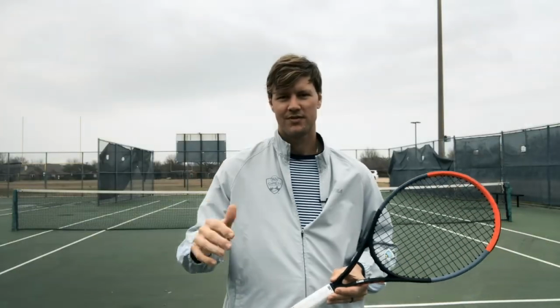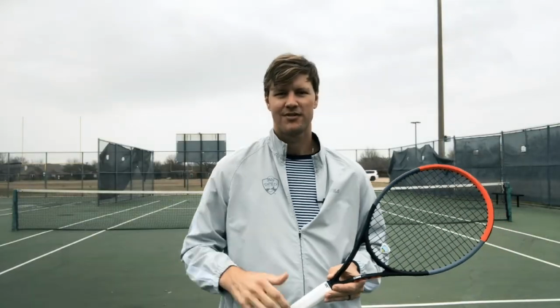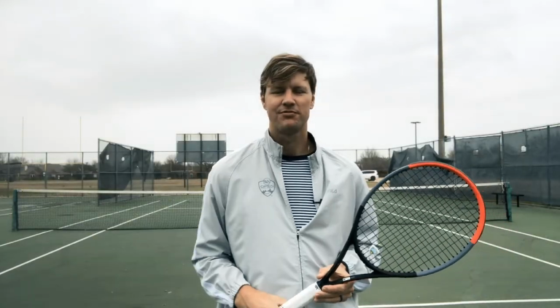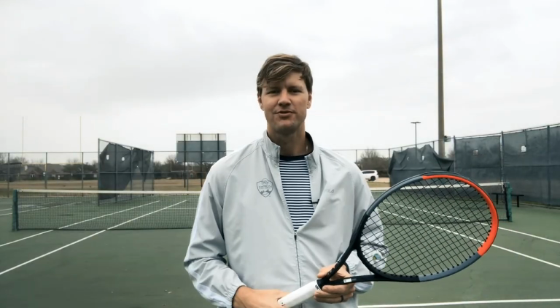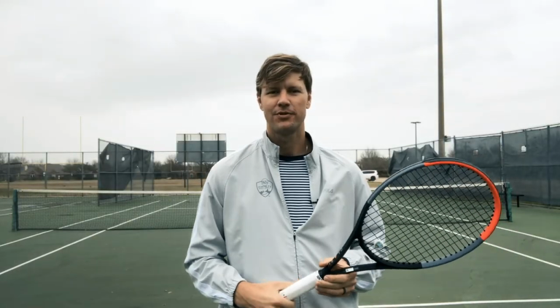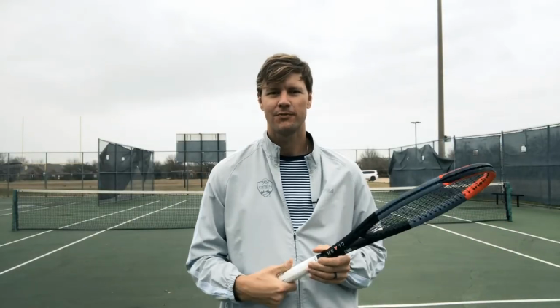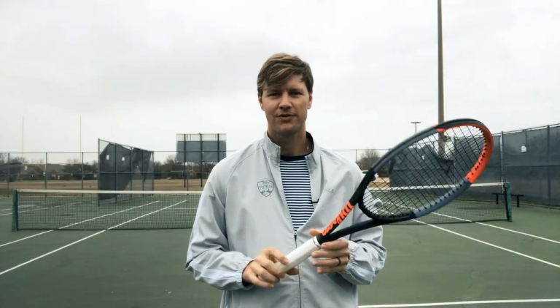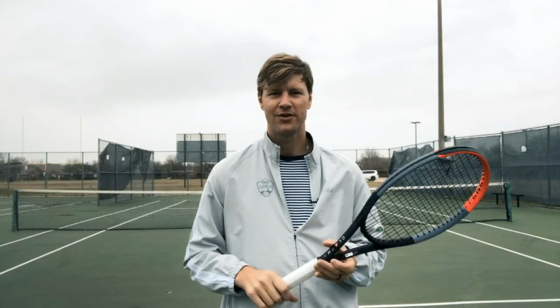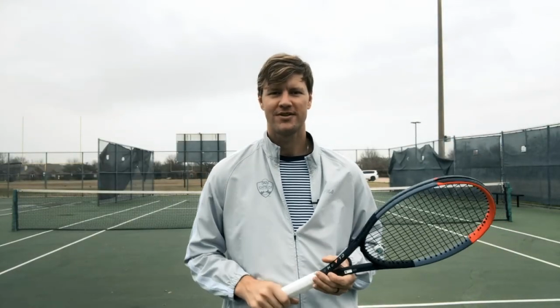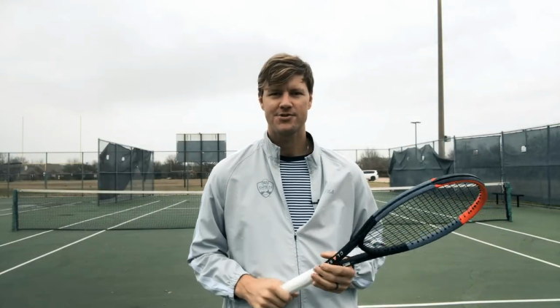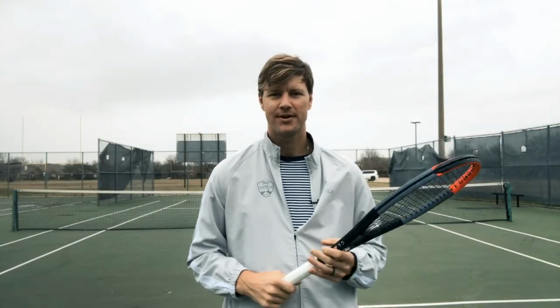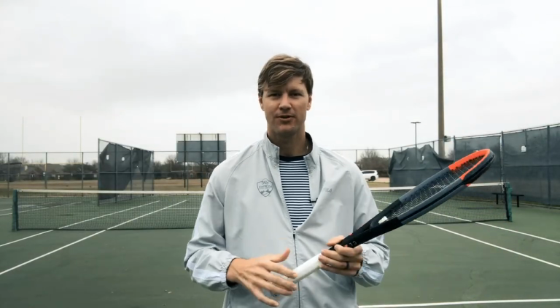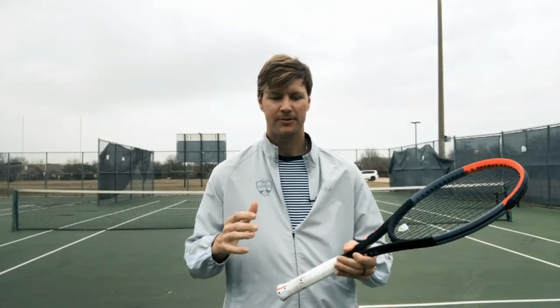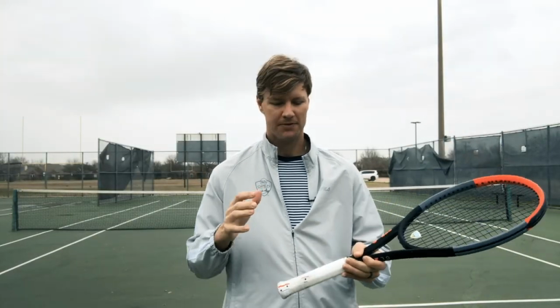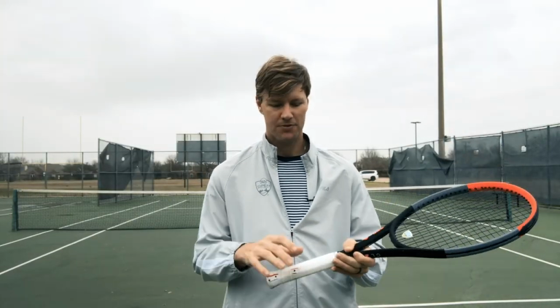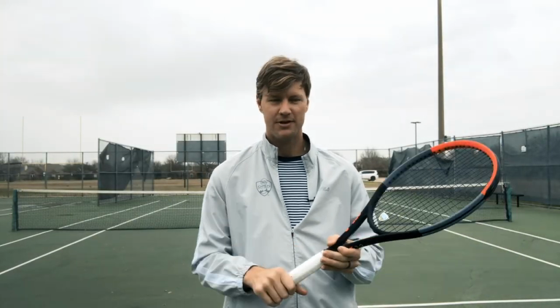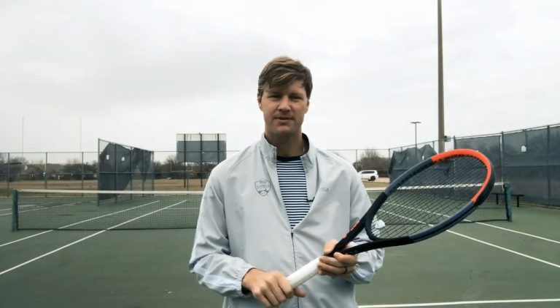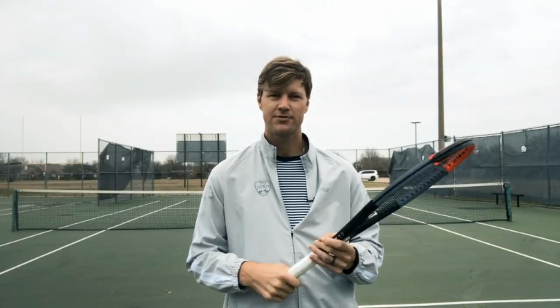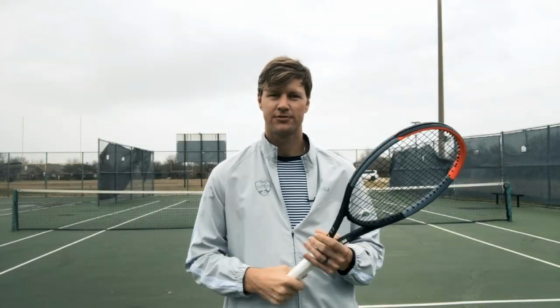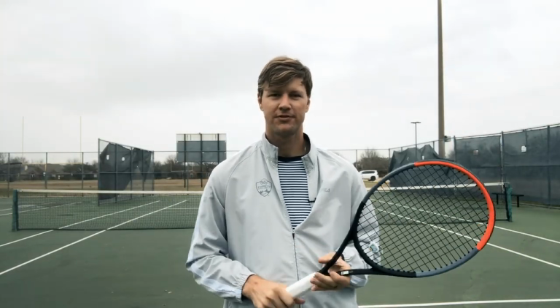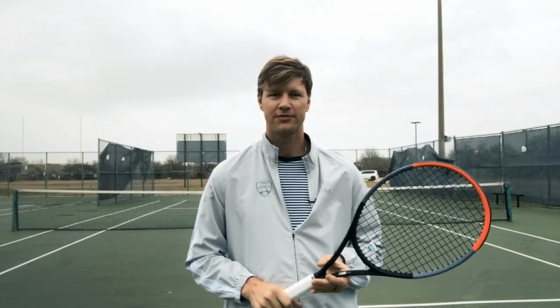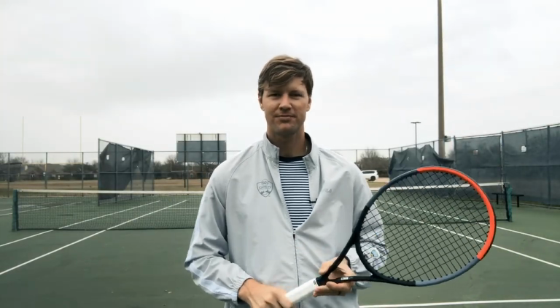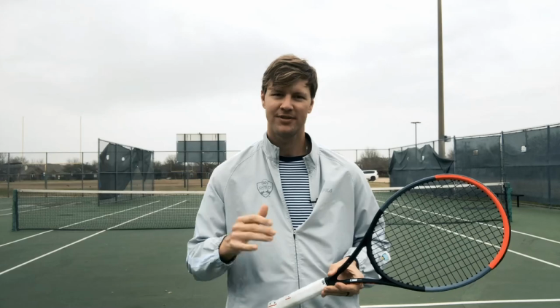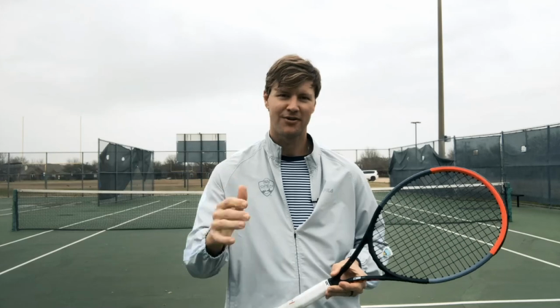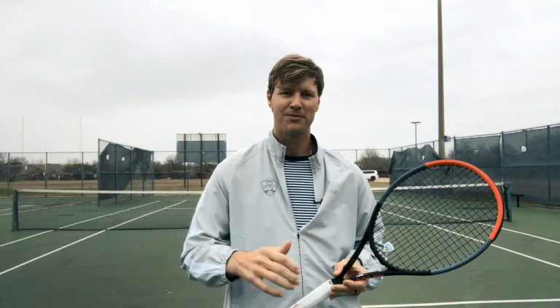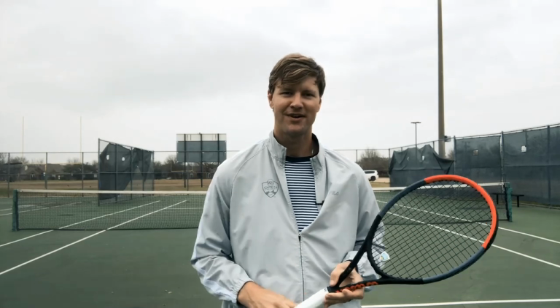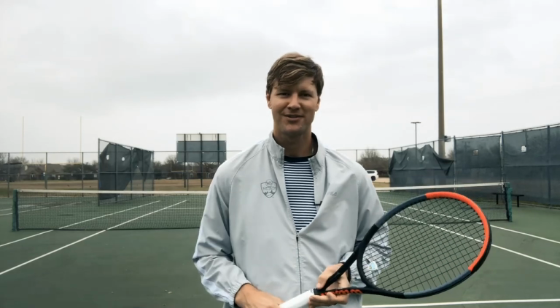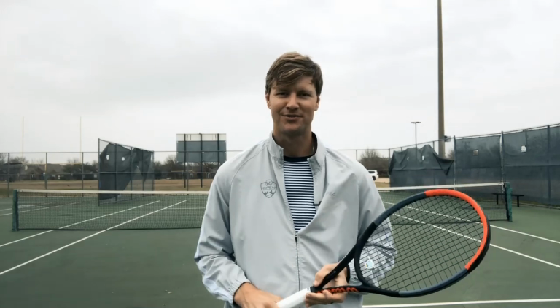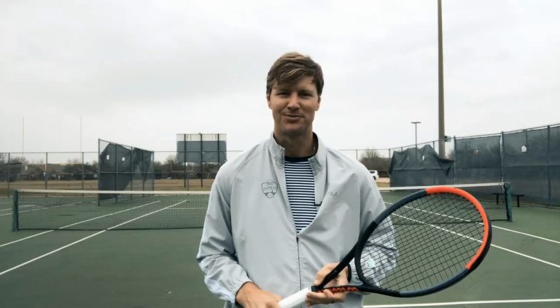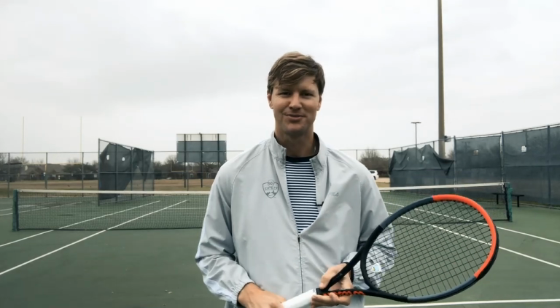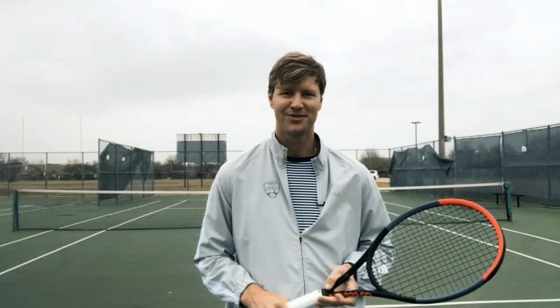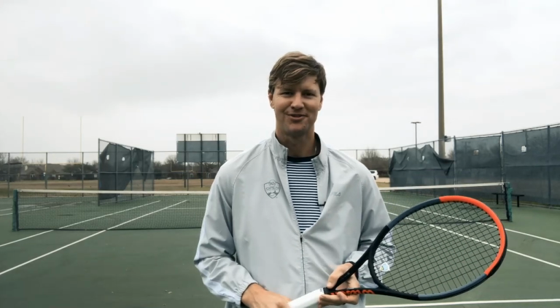This has been Drew from Frisco Tennis Shop talking about the three potential serve grips, and I hope you found it useful. We'll talk soon.